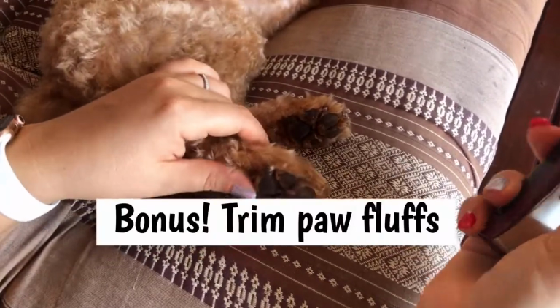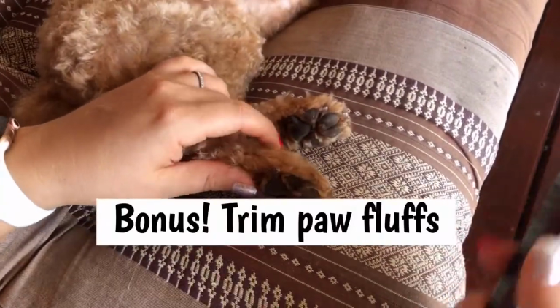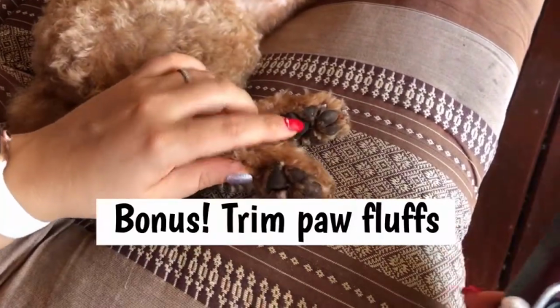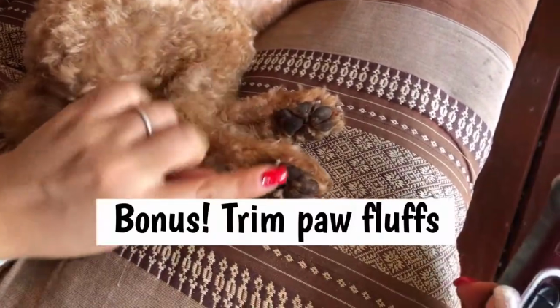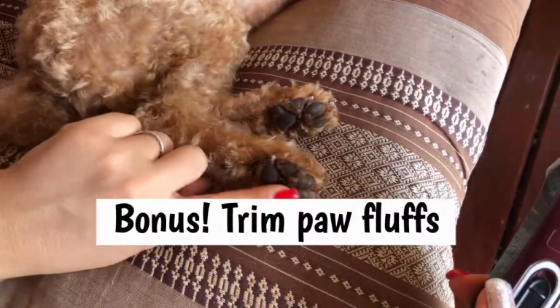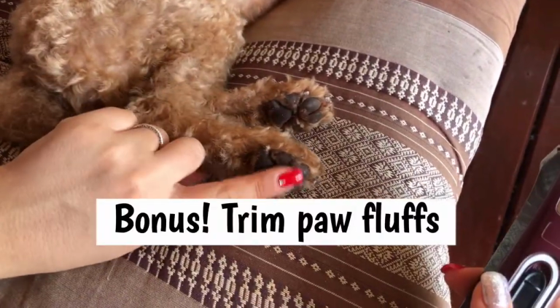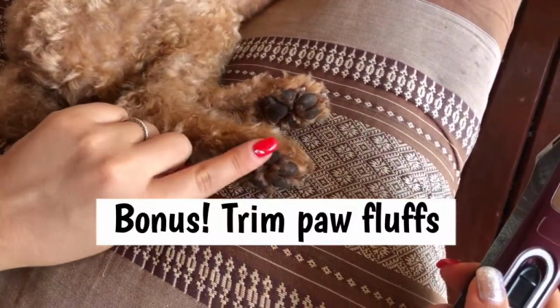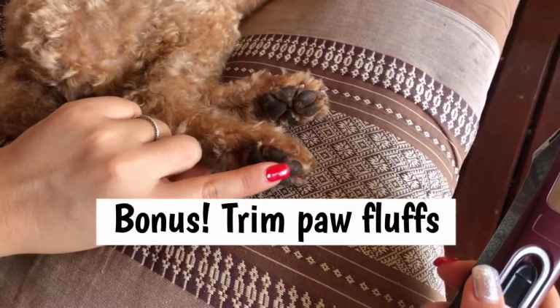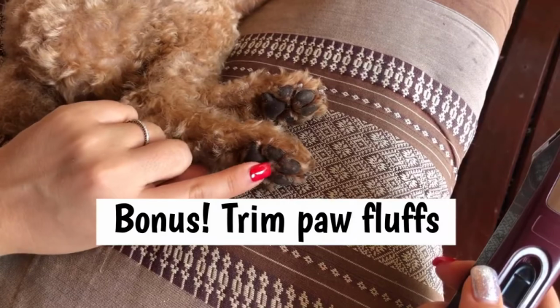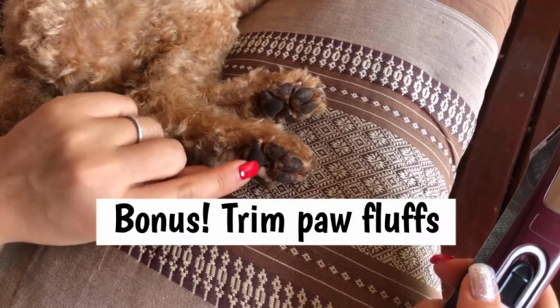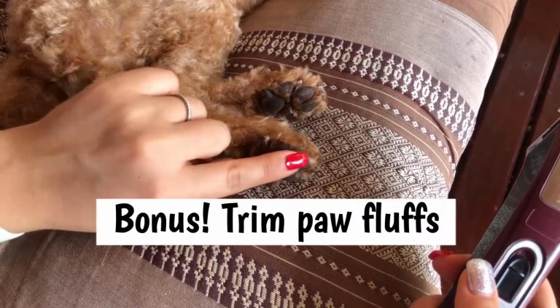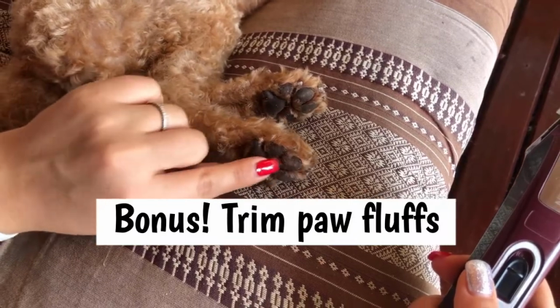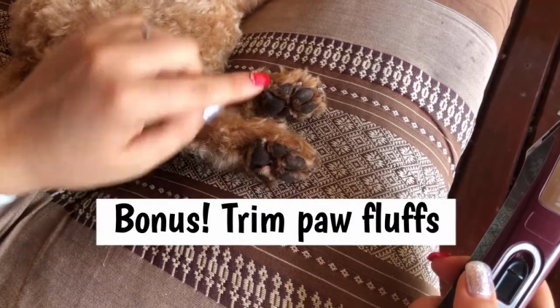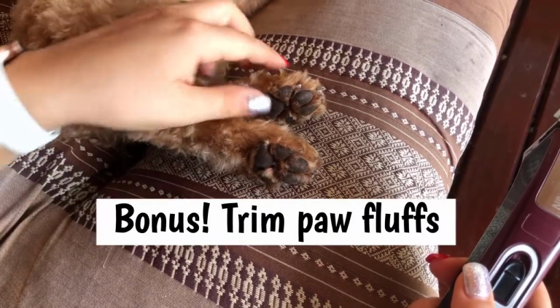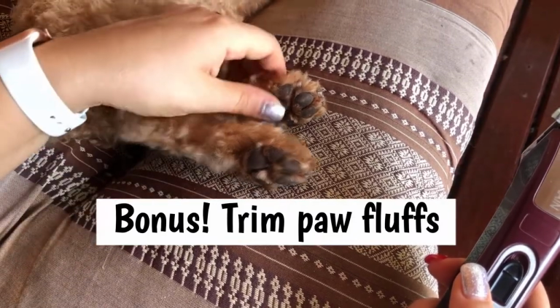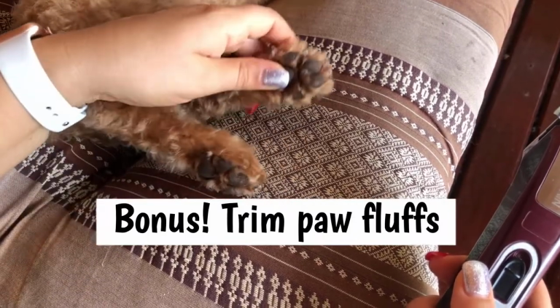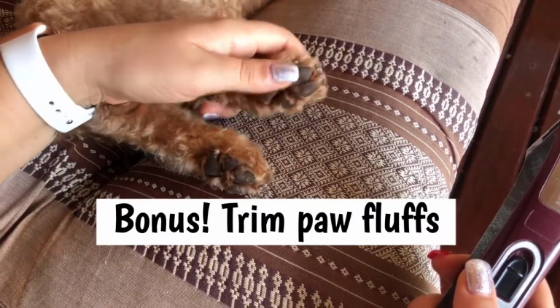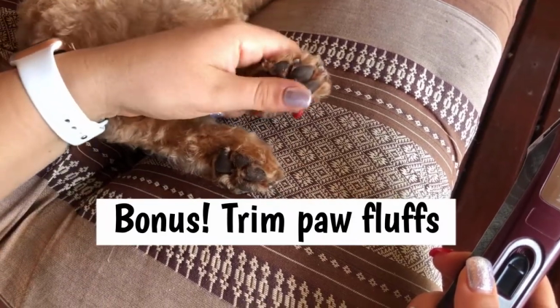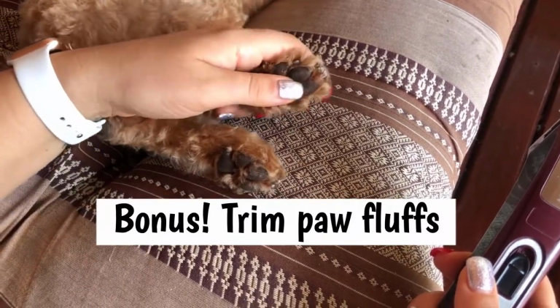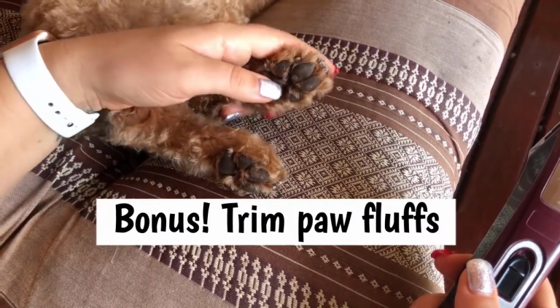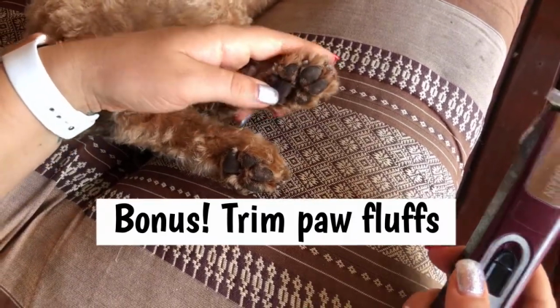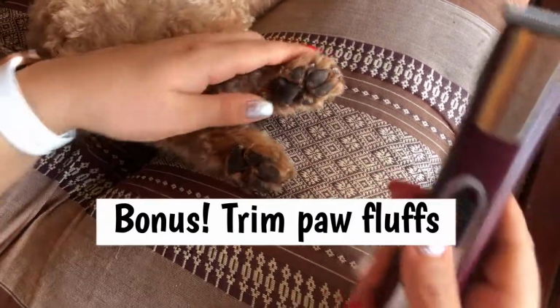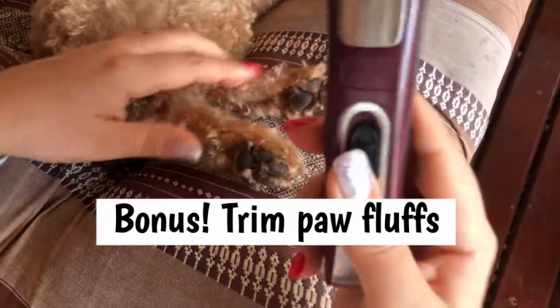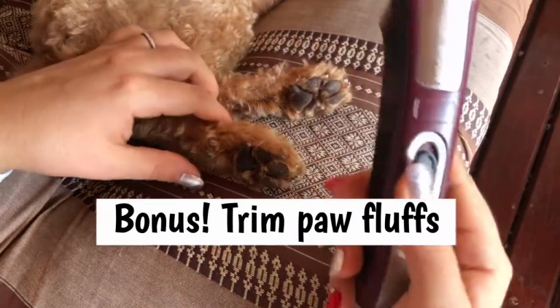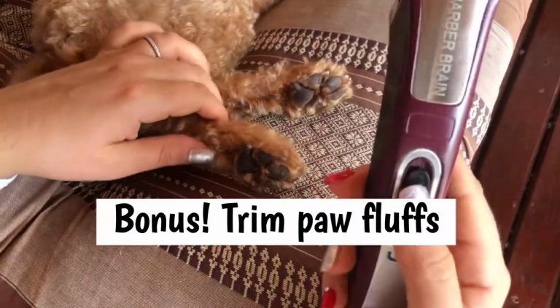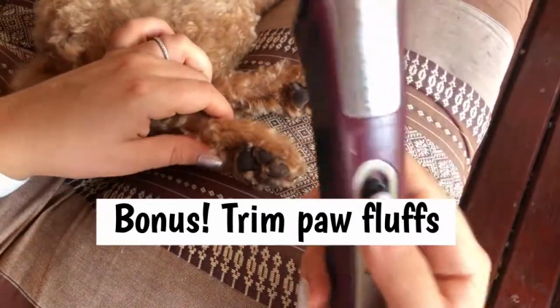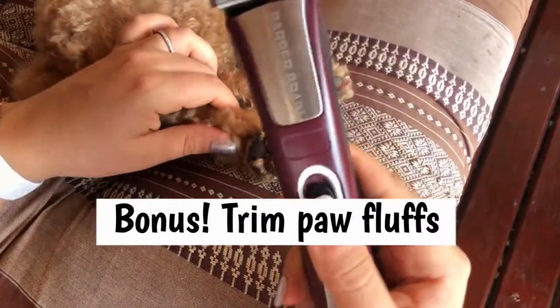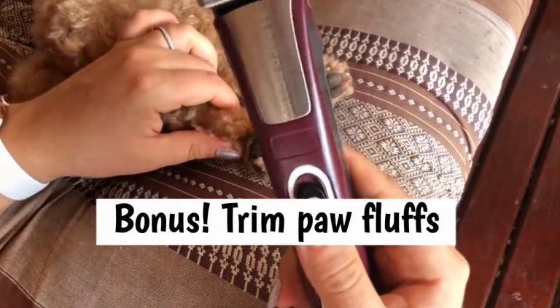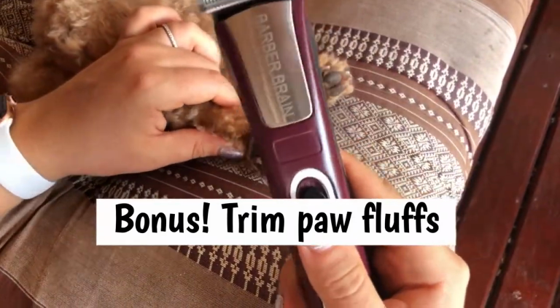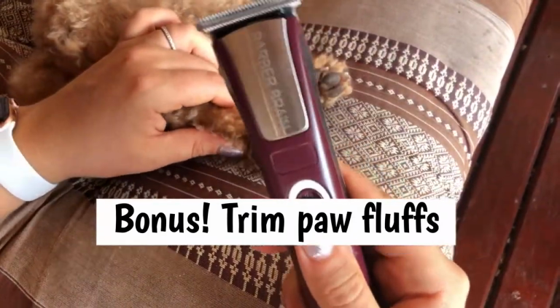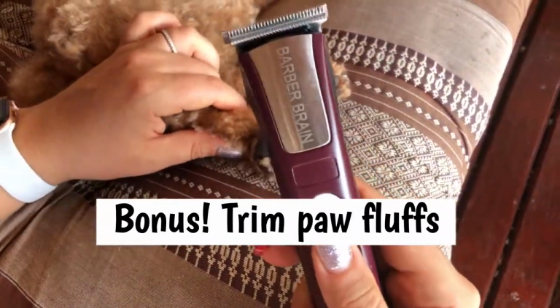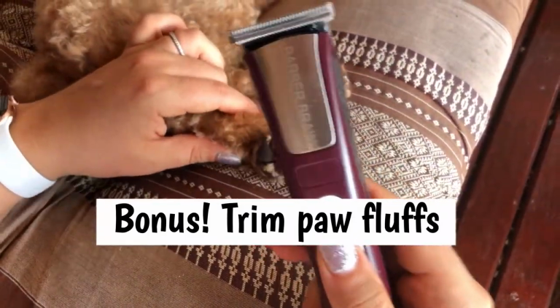So now I'm just going to trim up the little hairs in between his pads, using one of these.